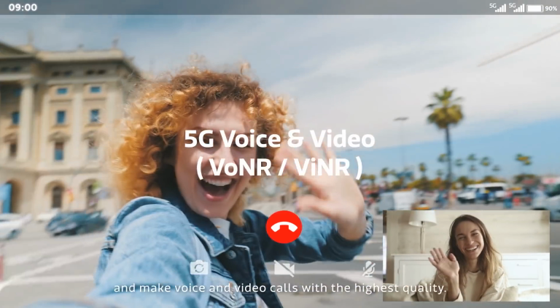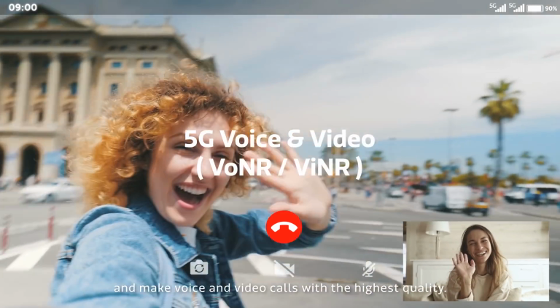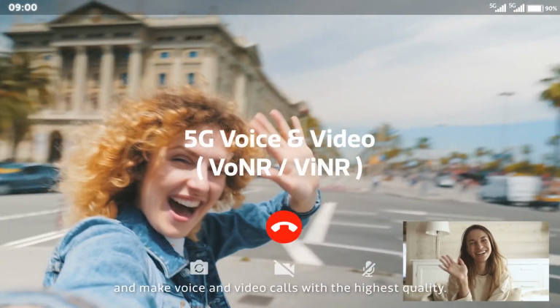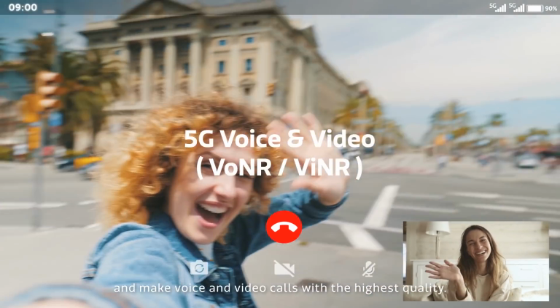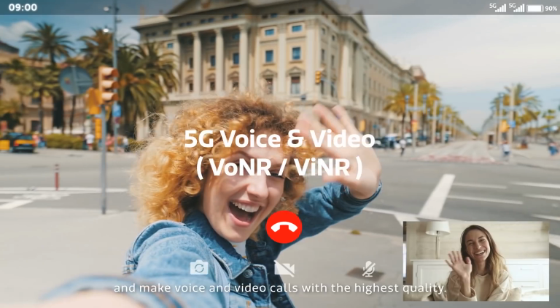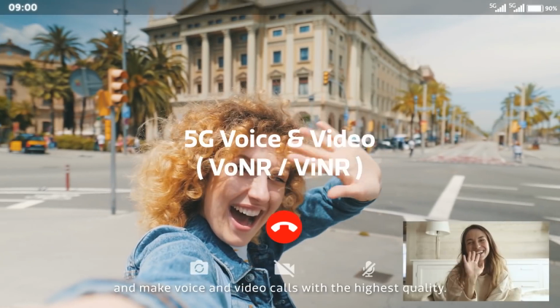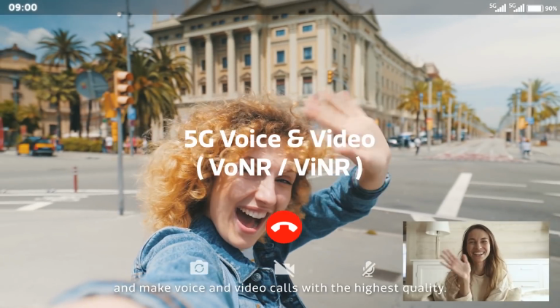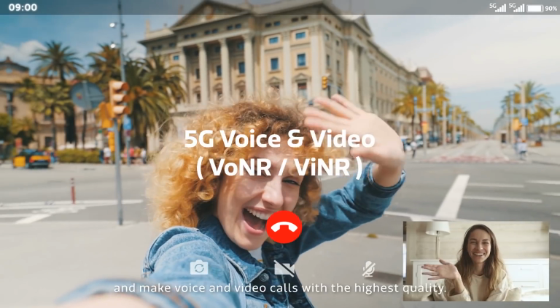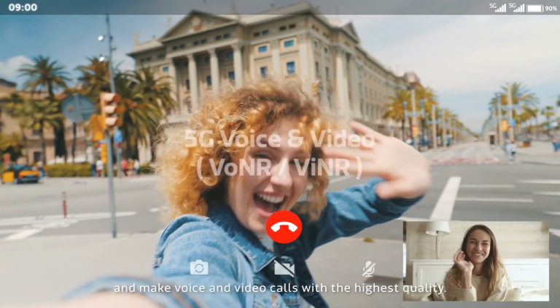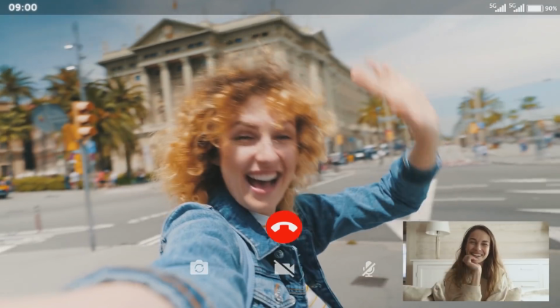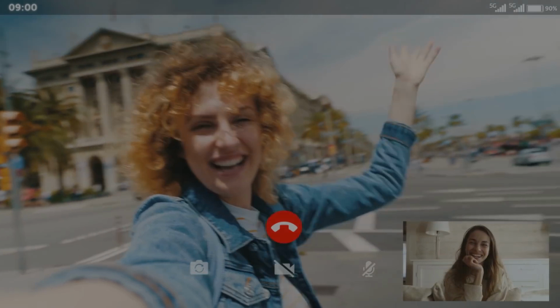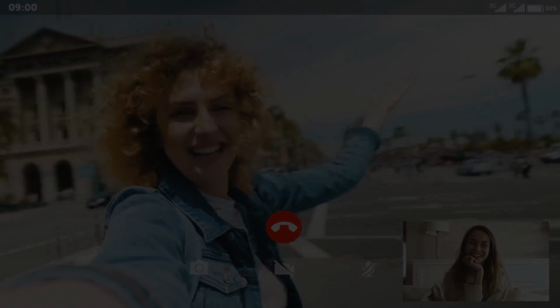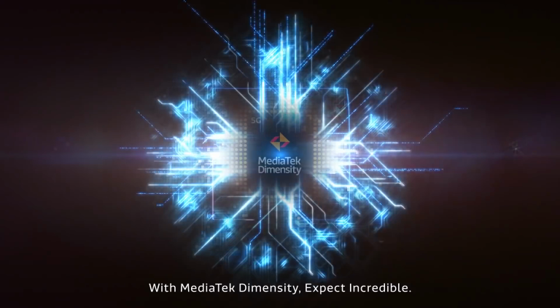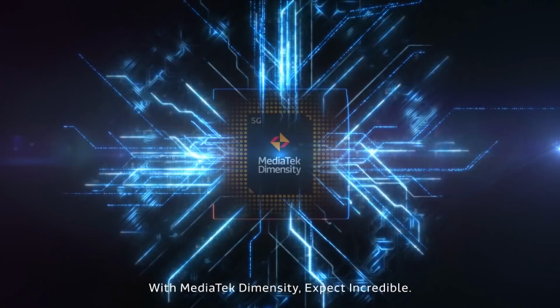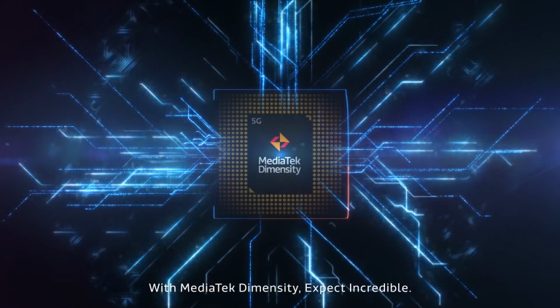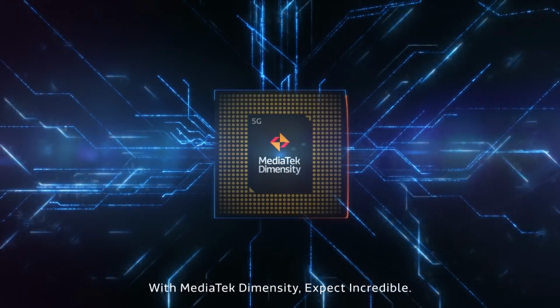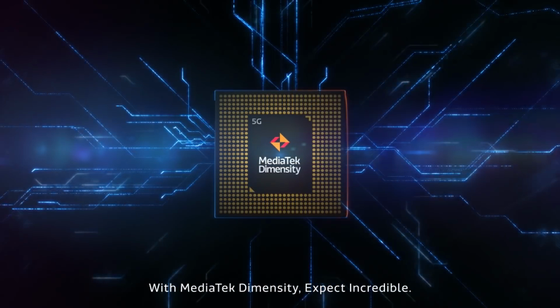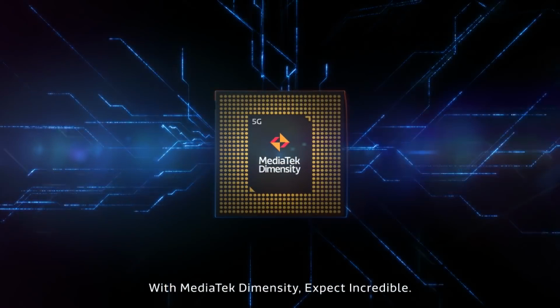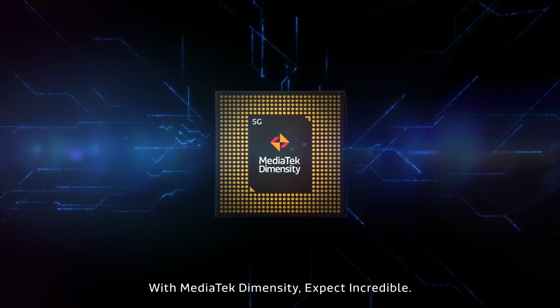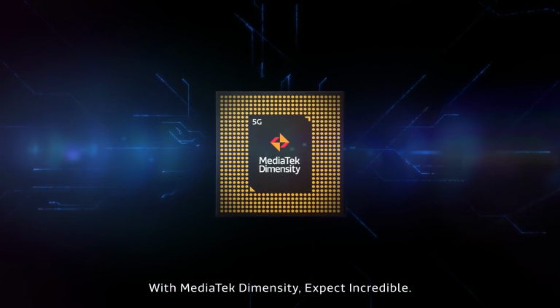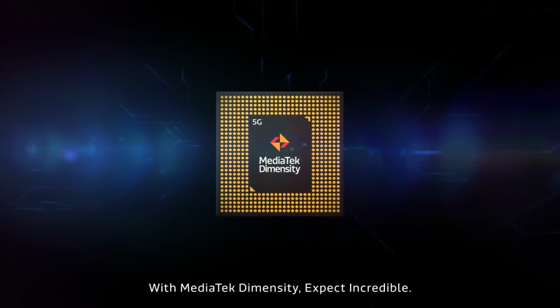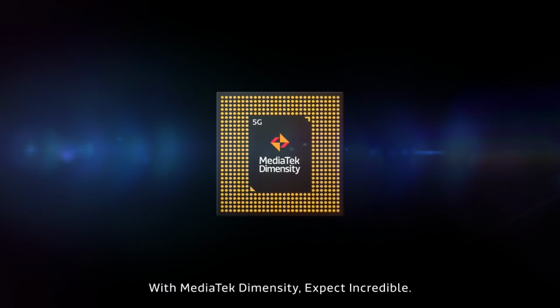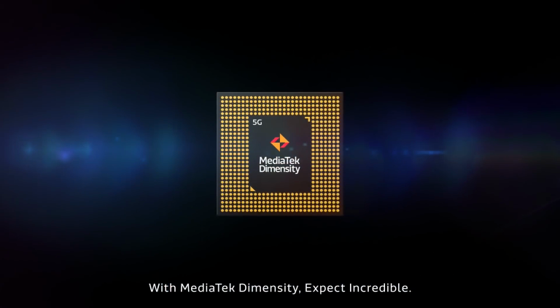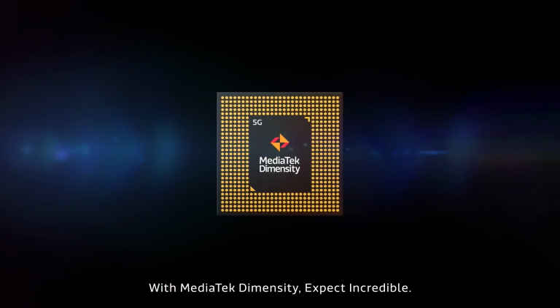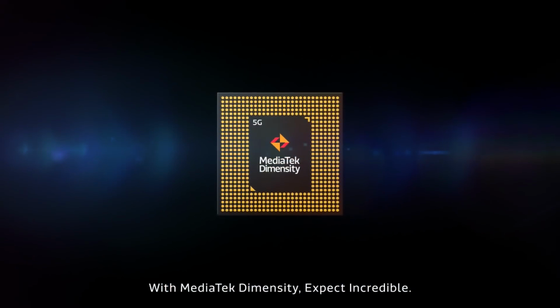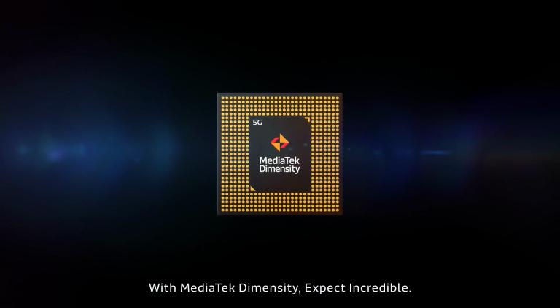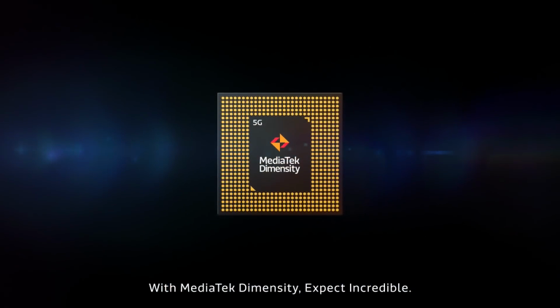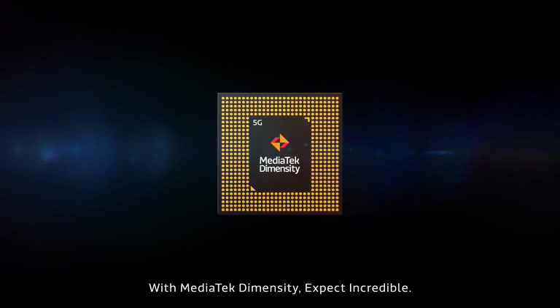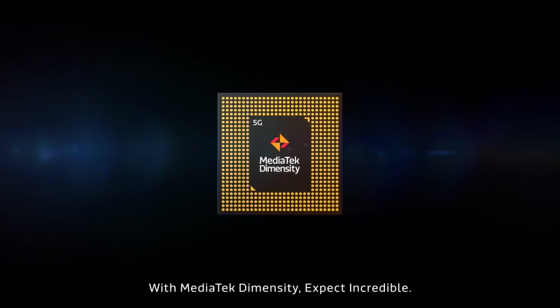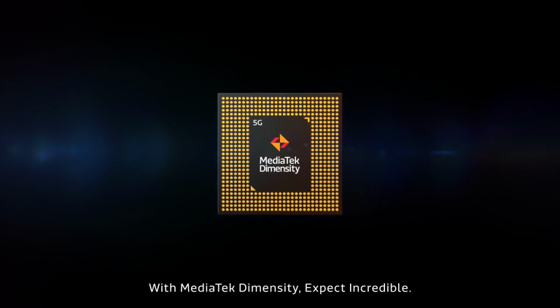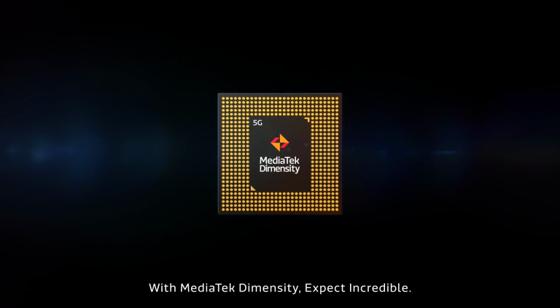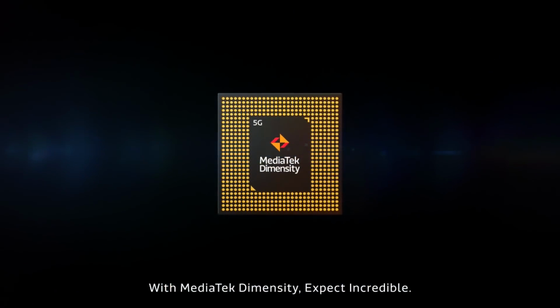Make voice and video calls with the highest quality. With MediaTek Dimensity, expect incredible.